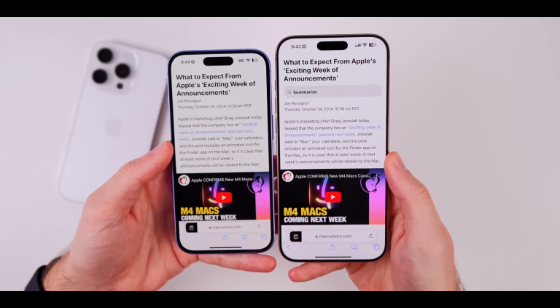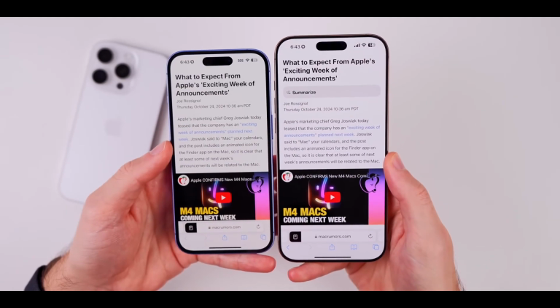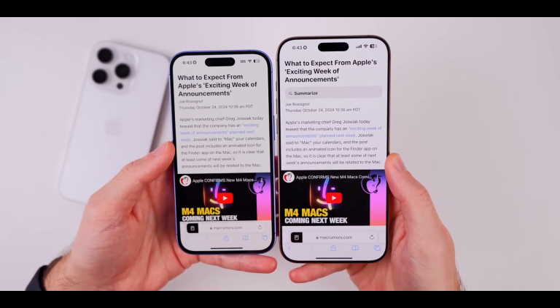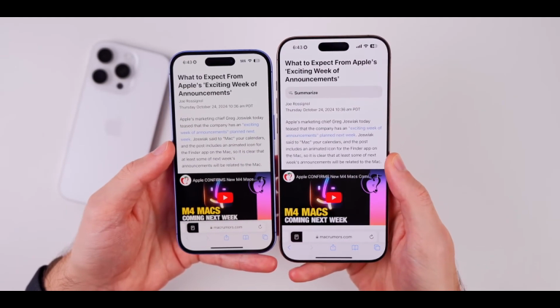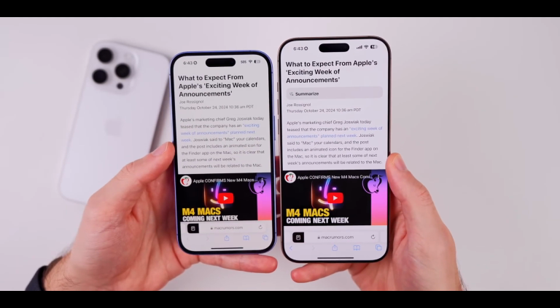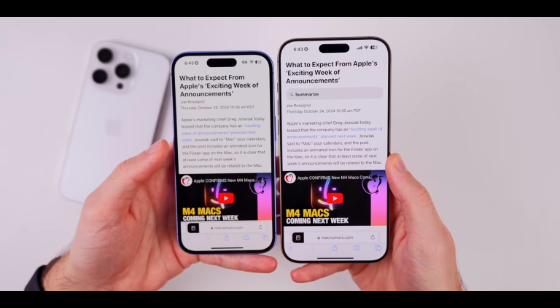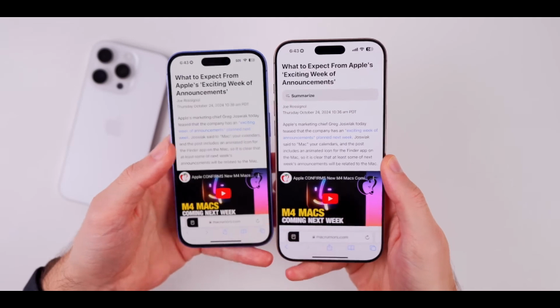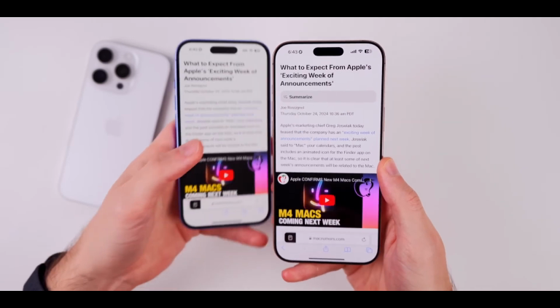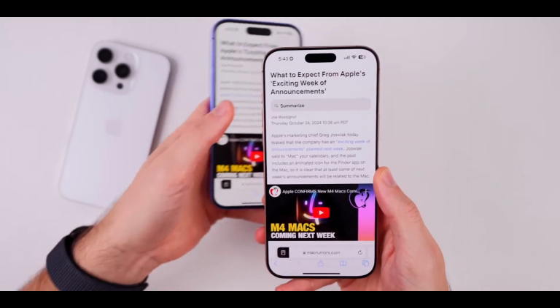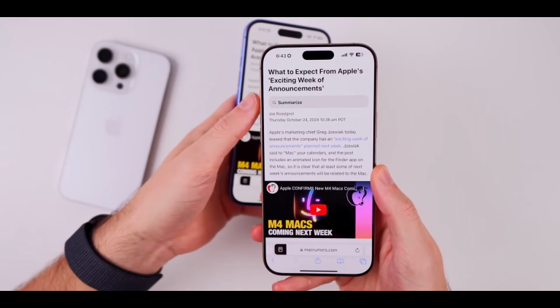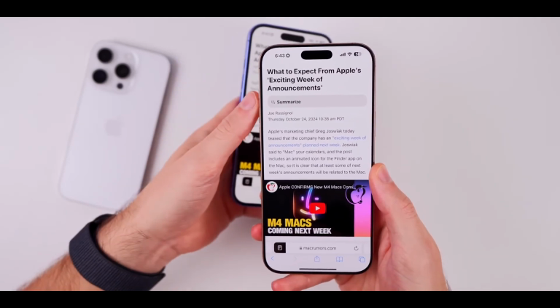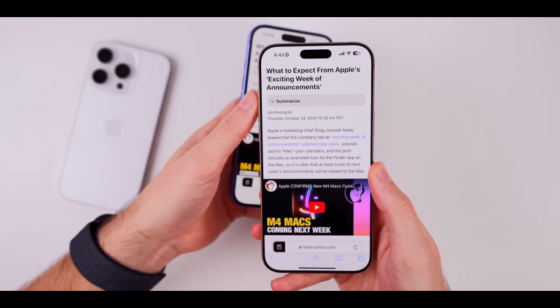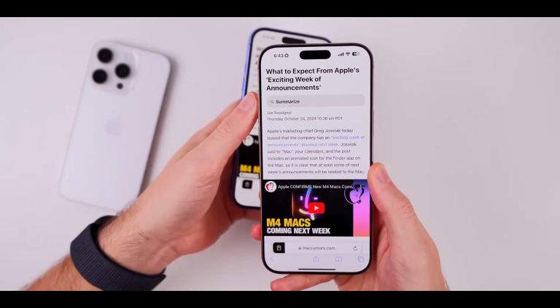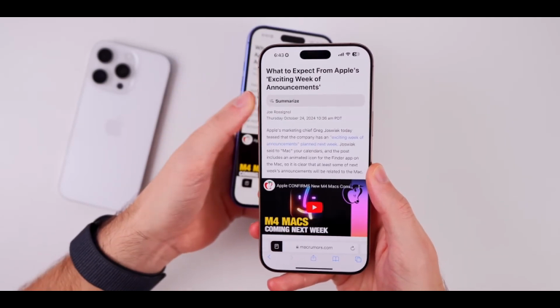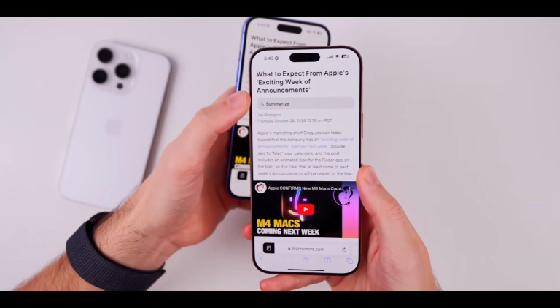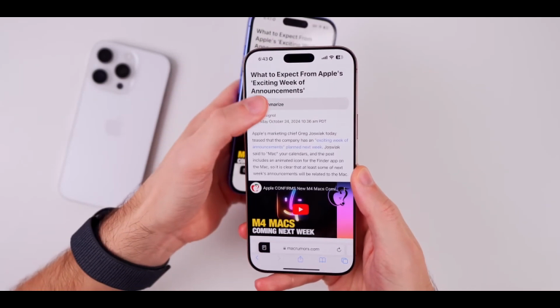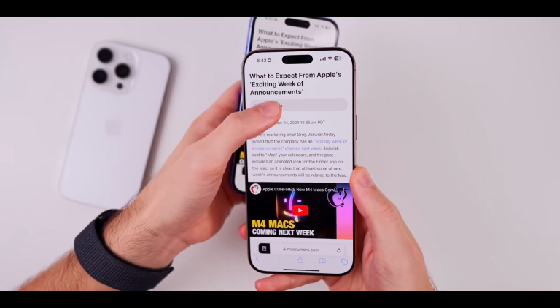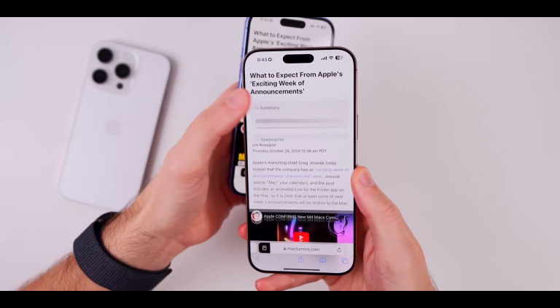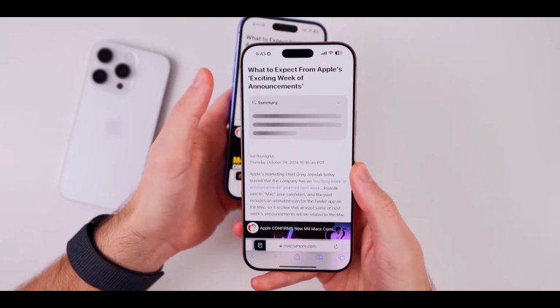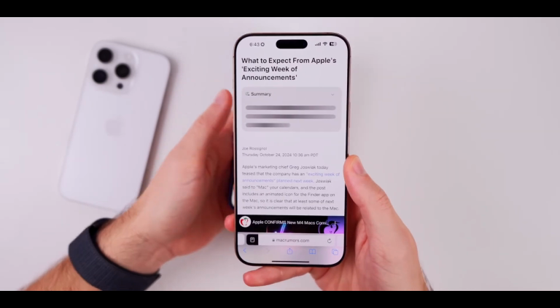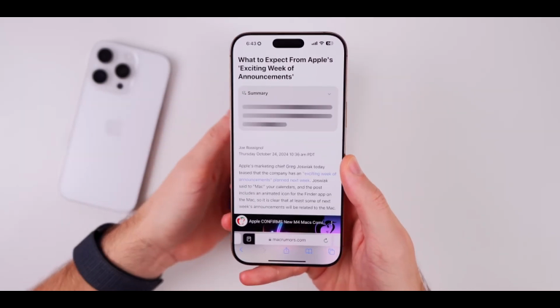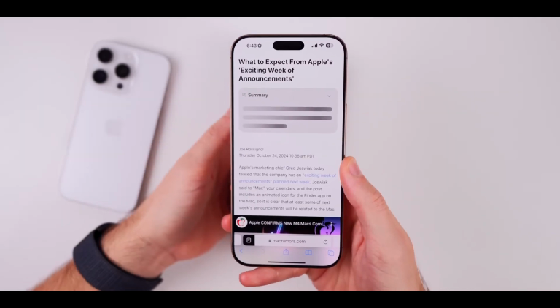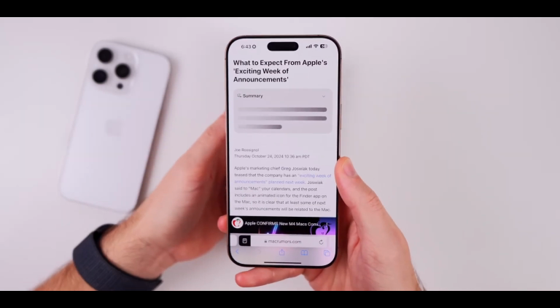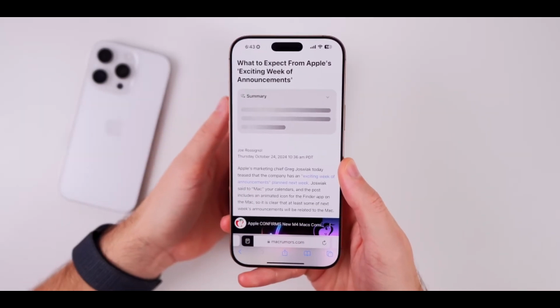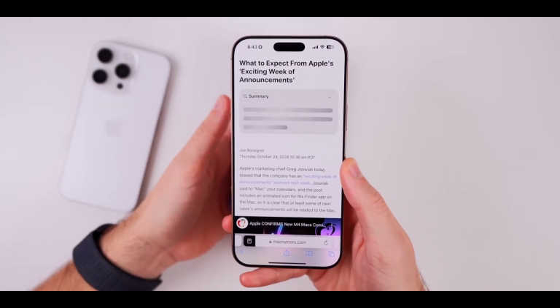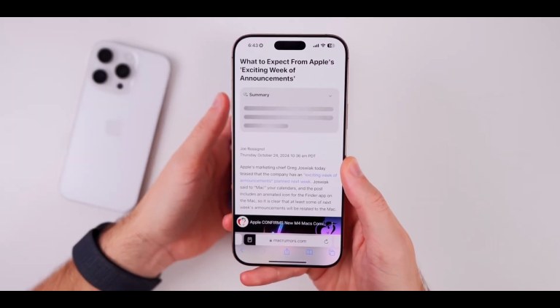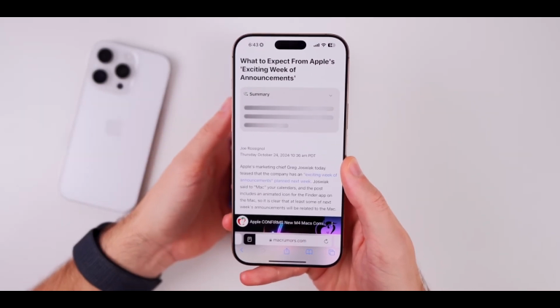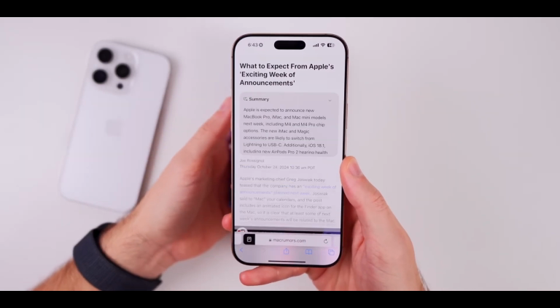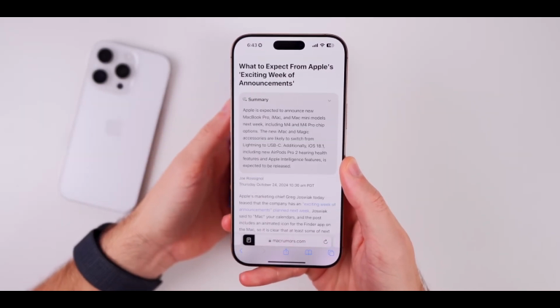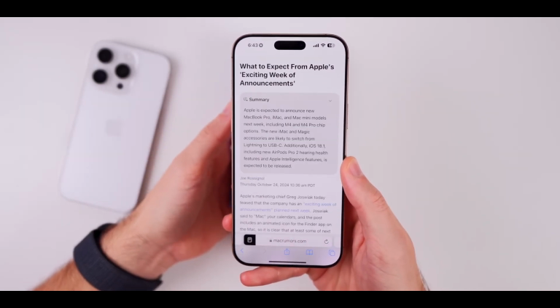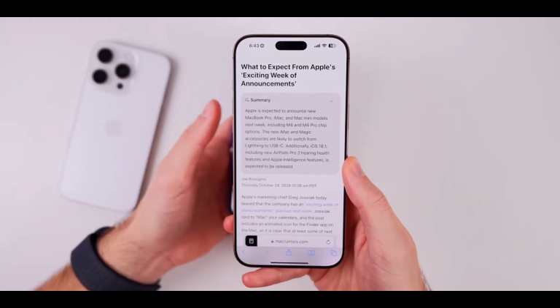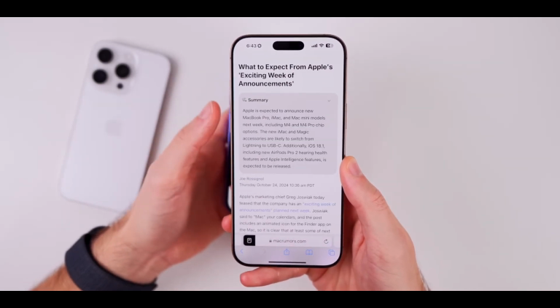Safari is also getting a new summarize option, which means you can snag quick summaries of web pages. This makes browsing a whole lot easier and enhances how you consume info online.